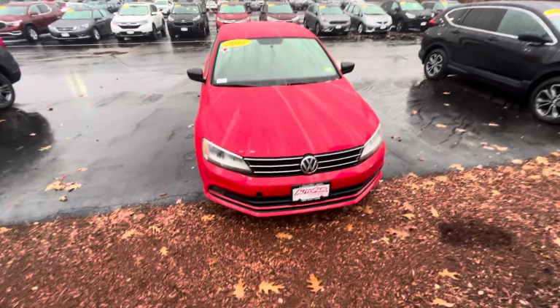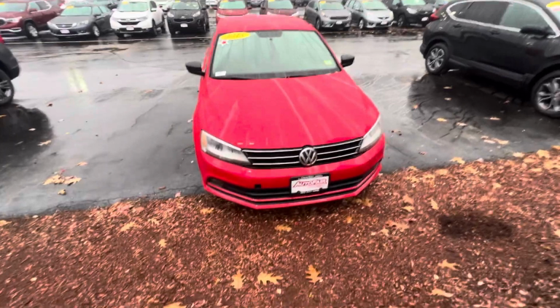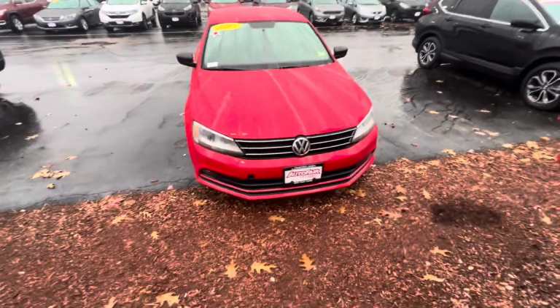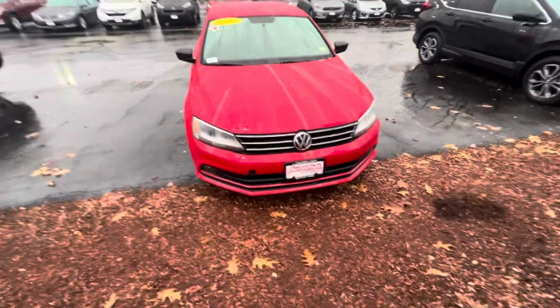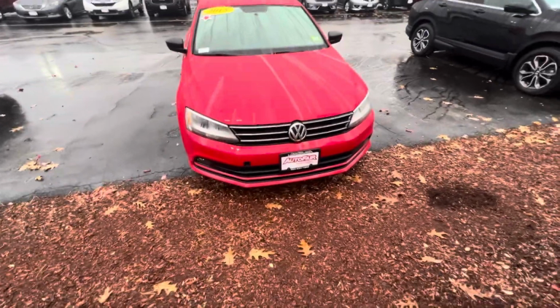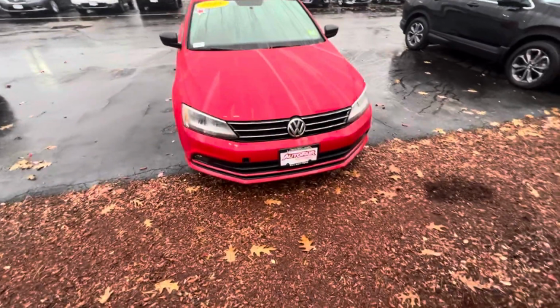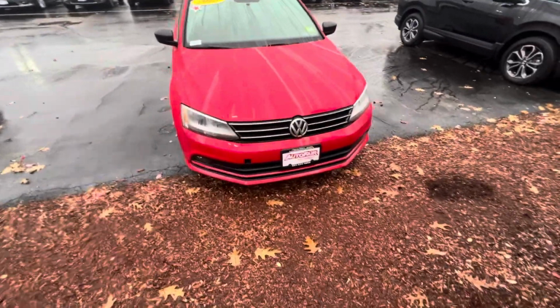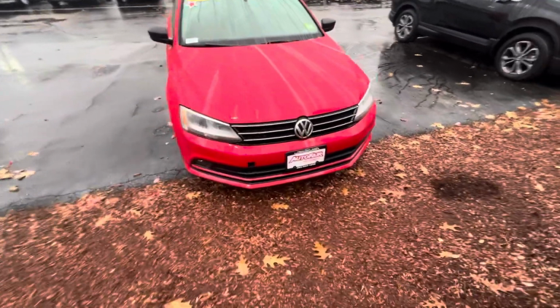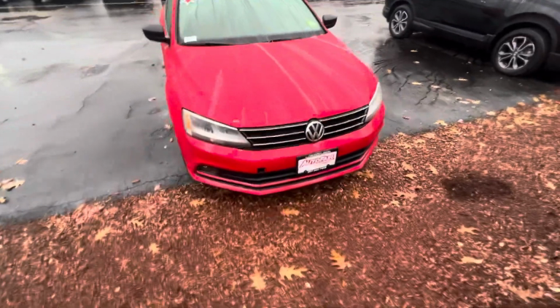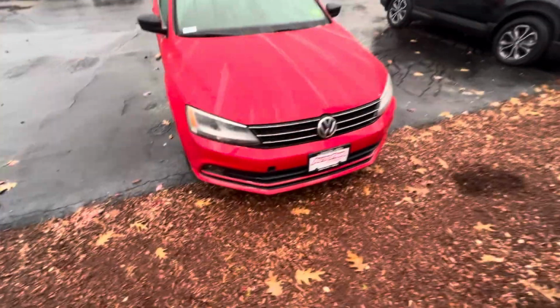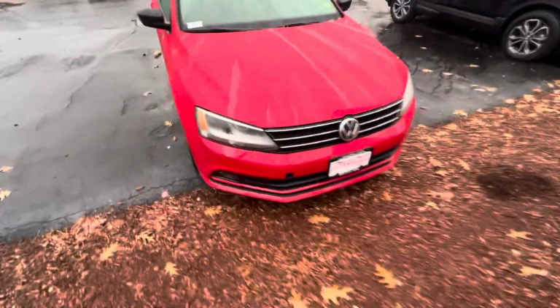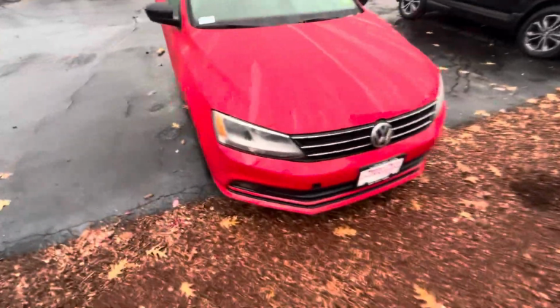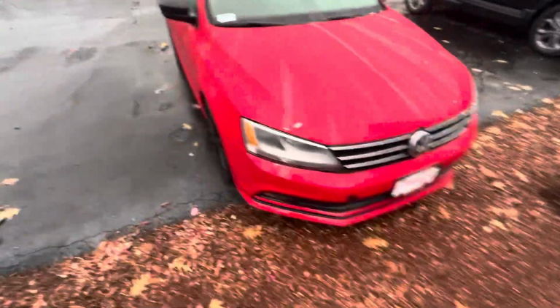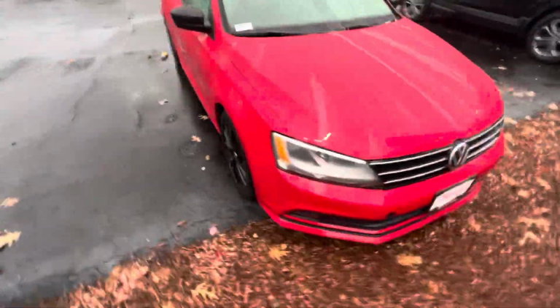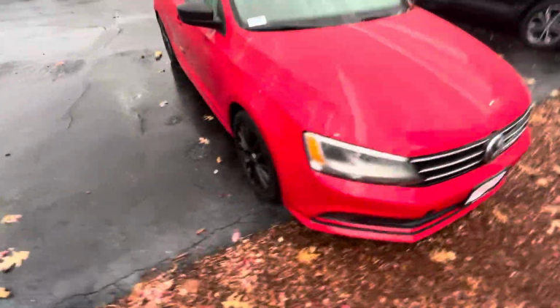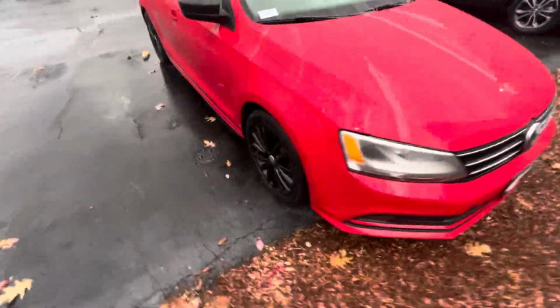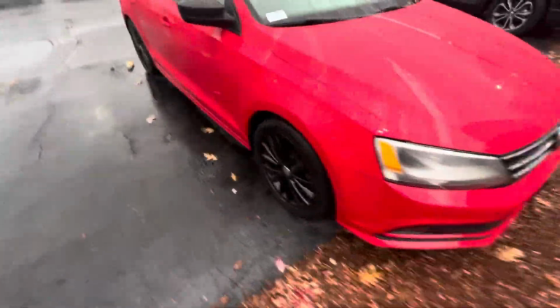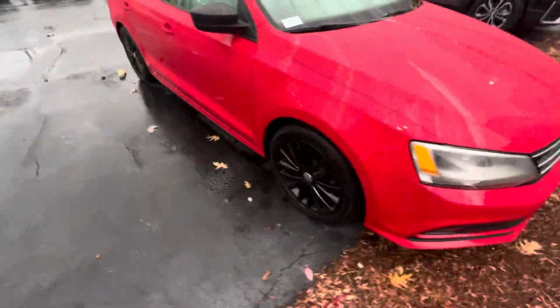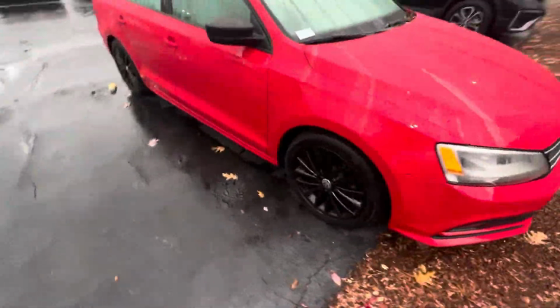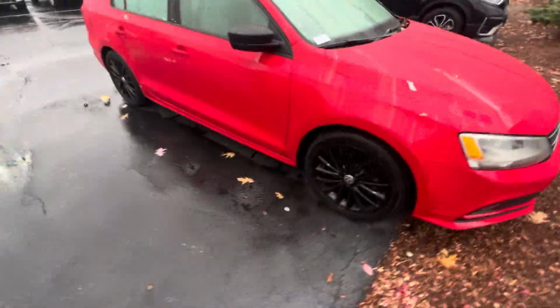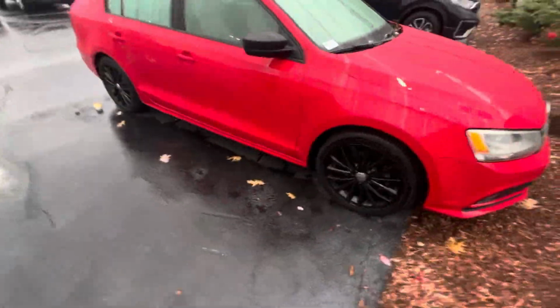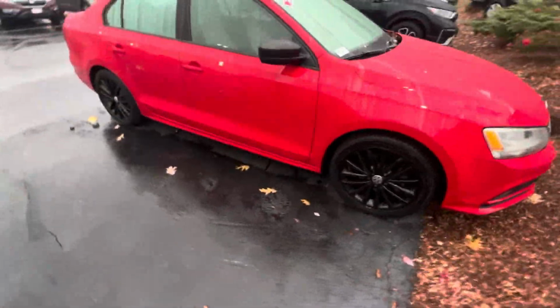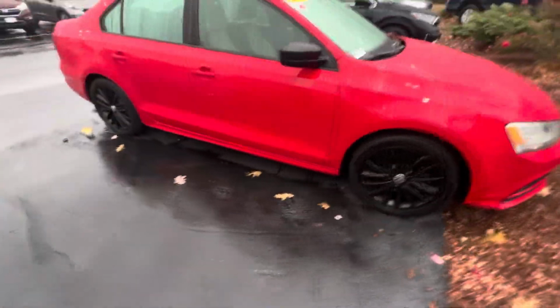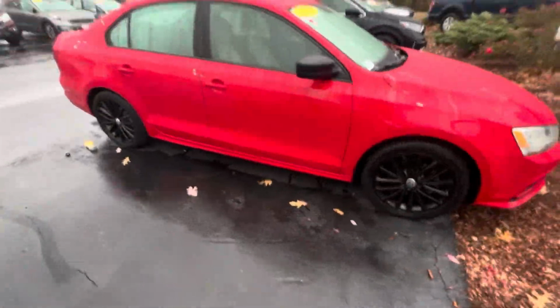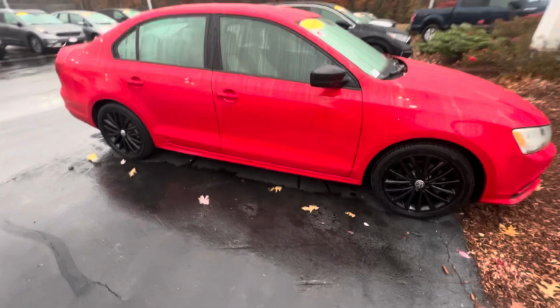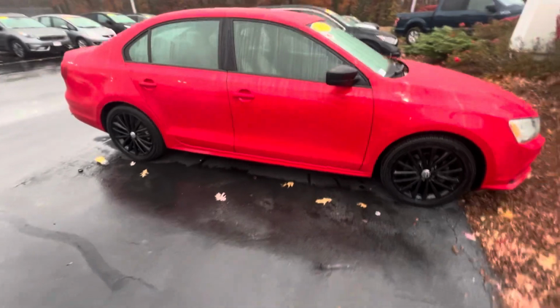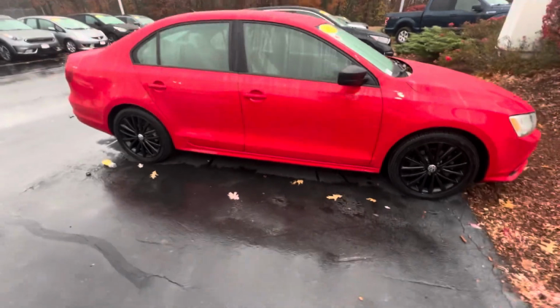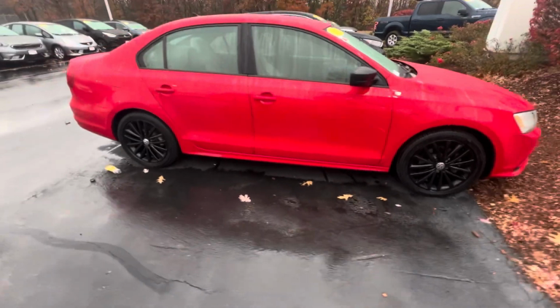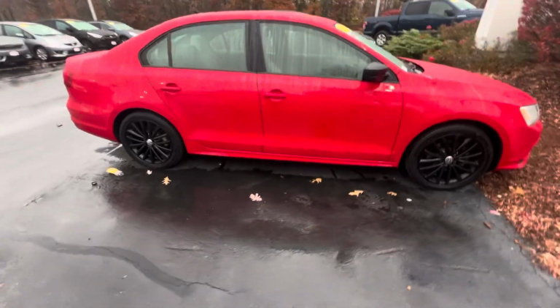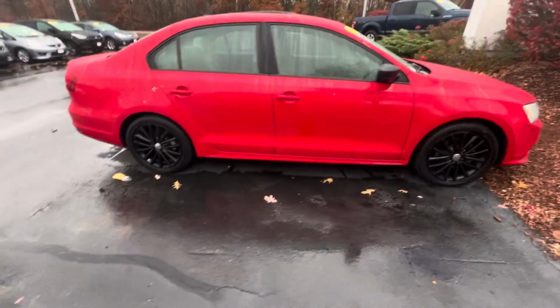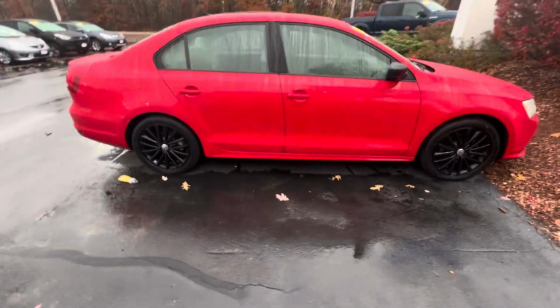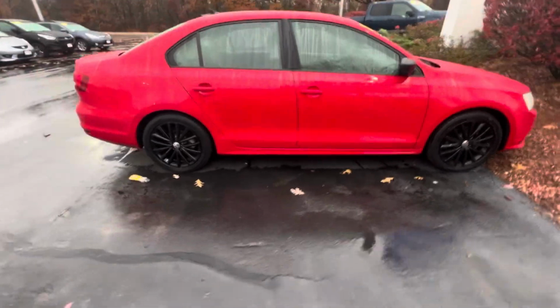There's your front end right there. There's the side, it's got the nice black wheels on it.